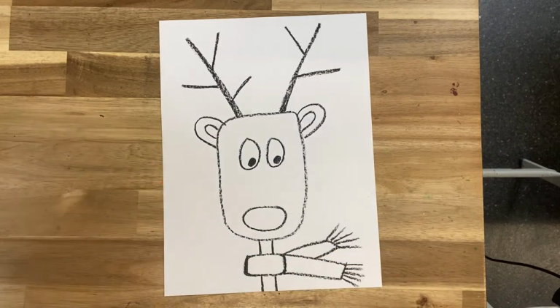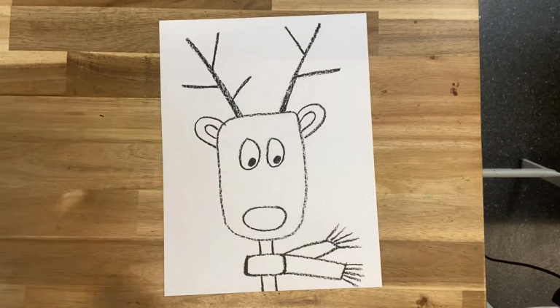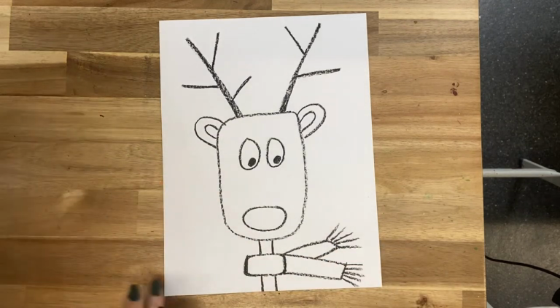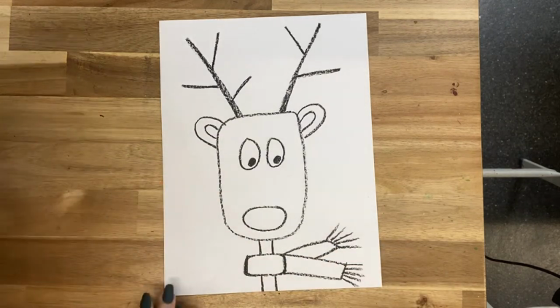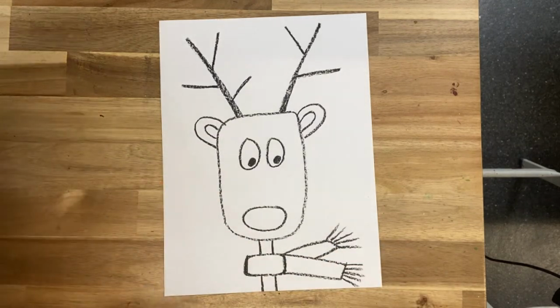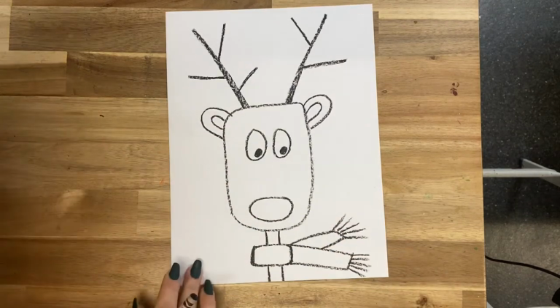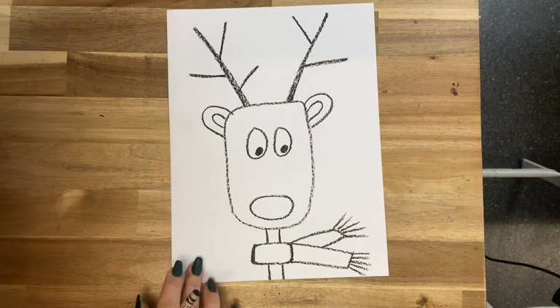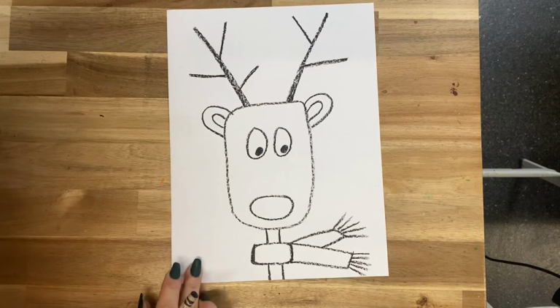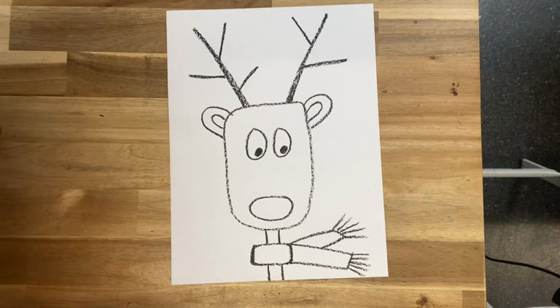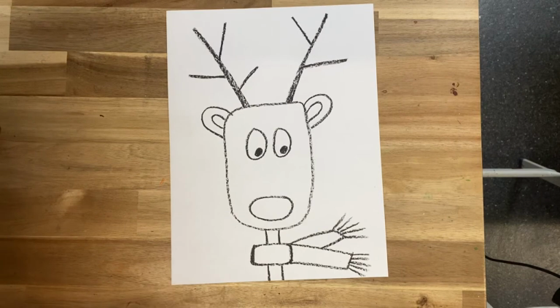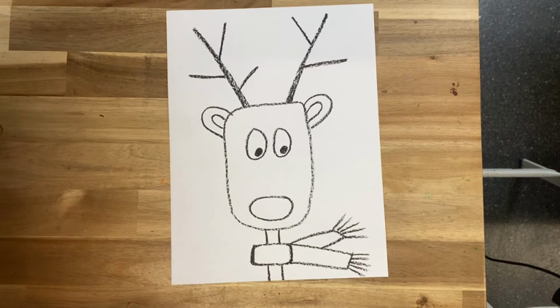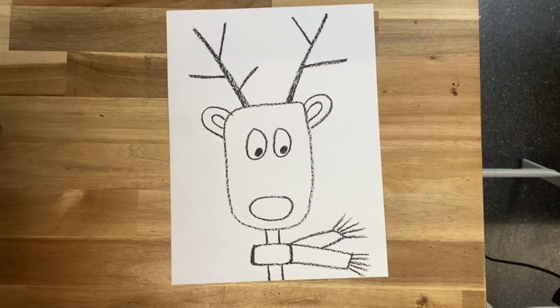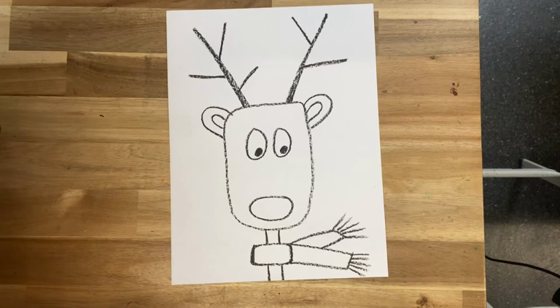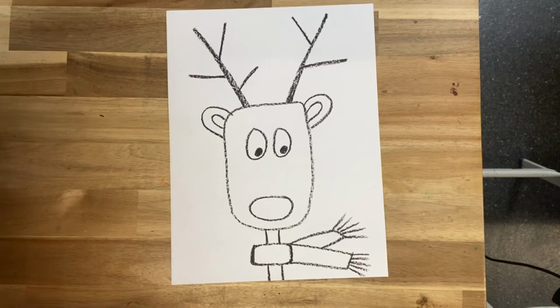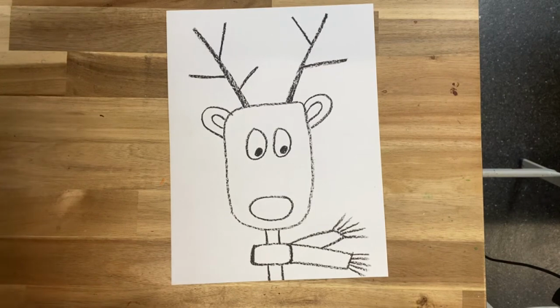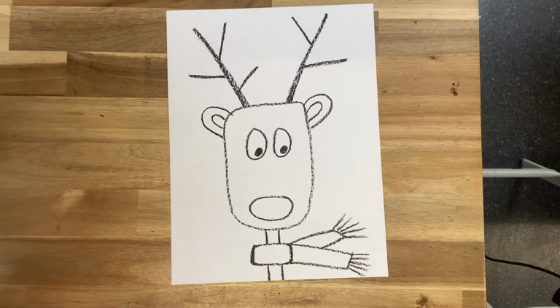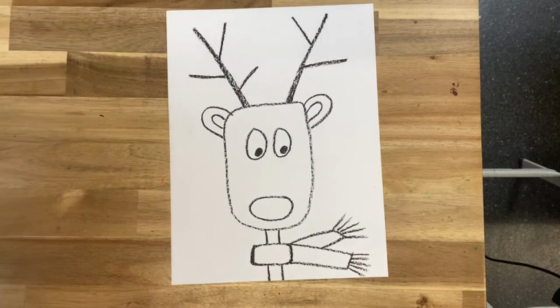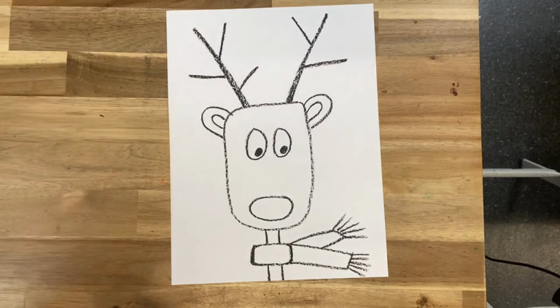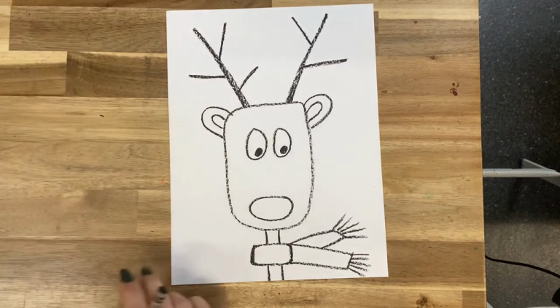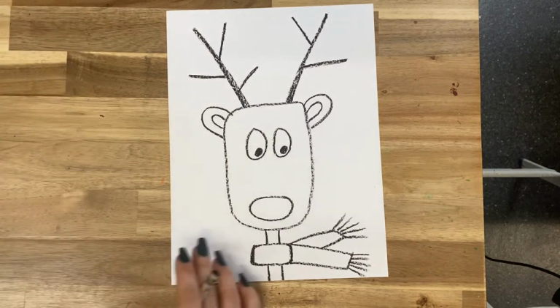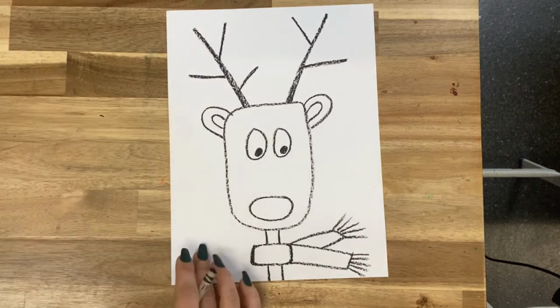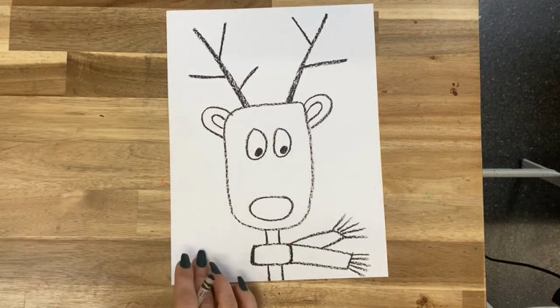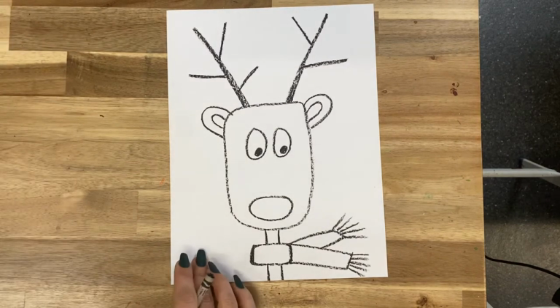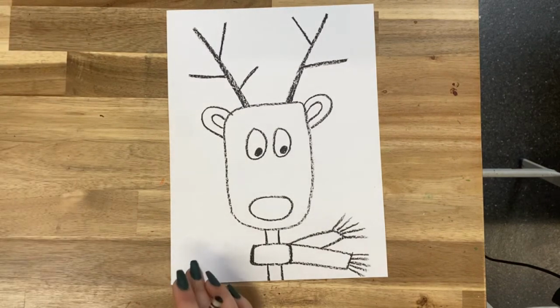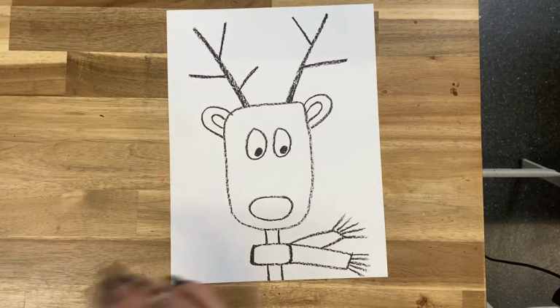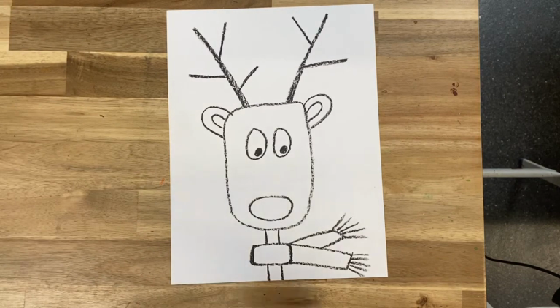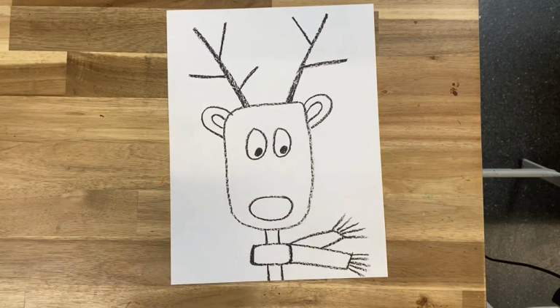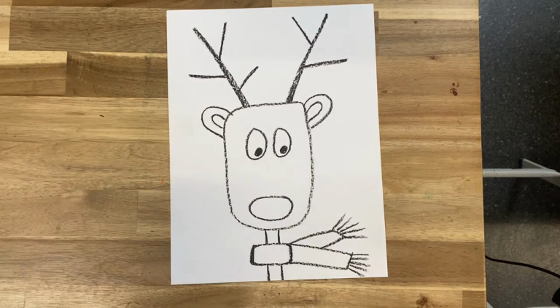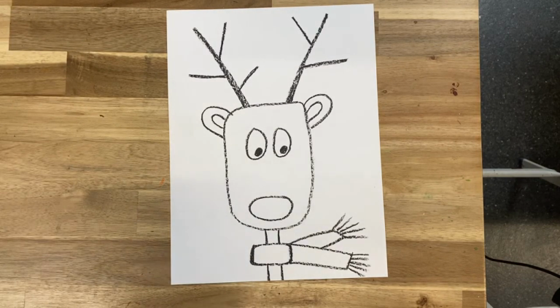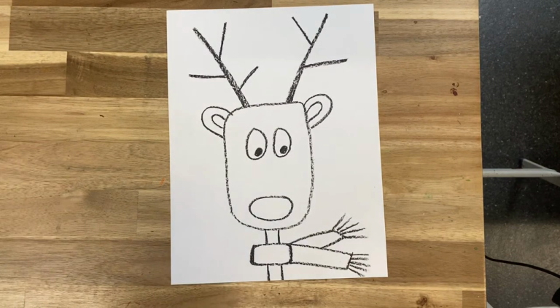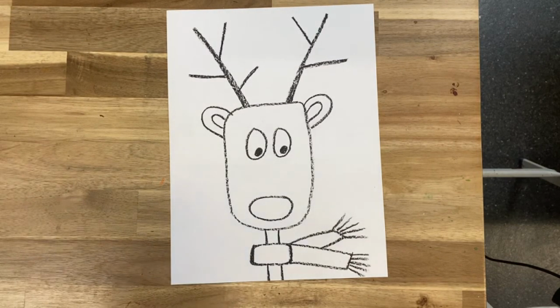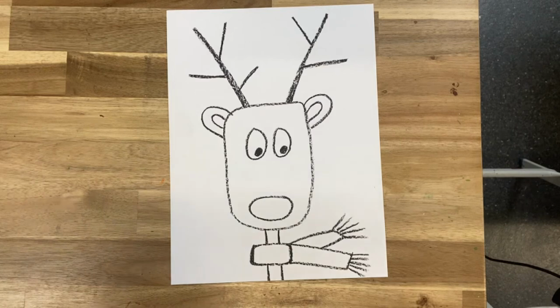Going right off the page. How cute is he? I love it.